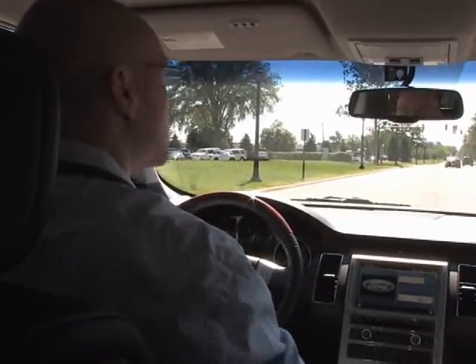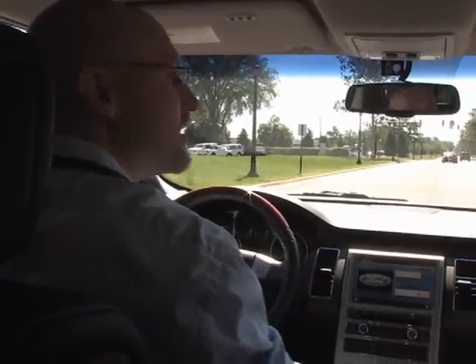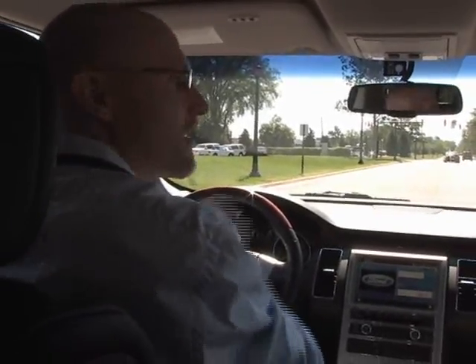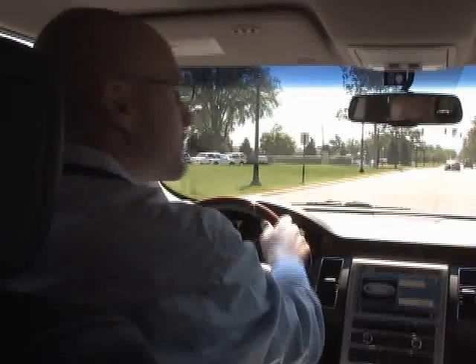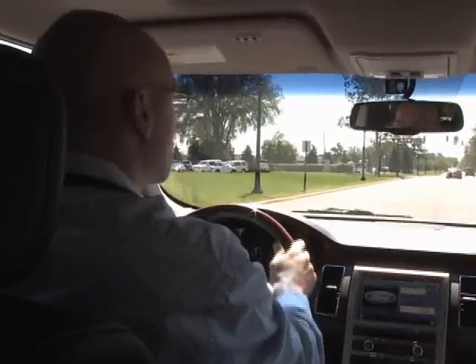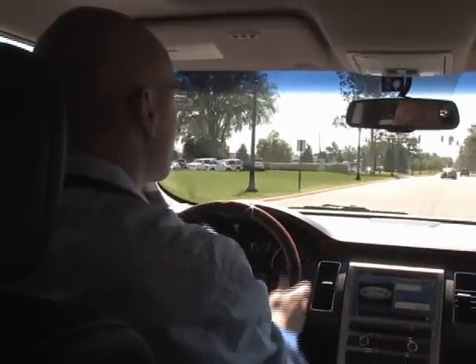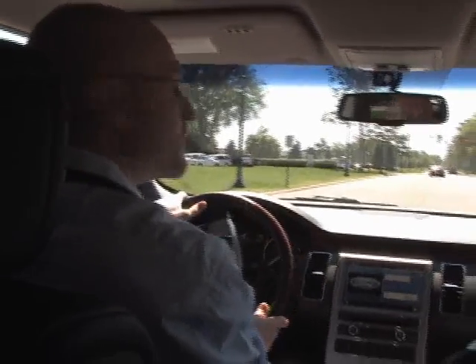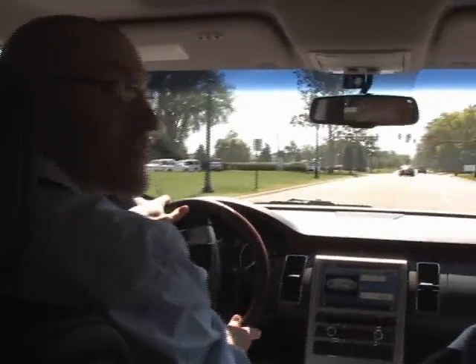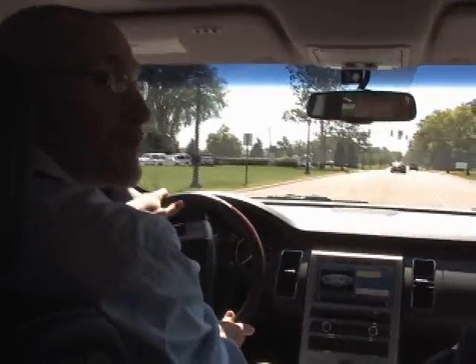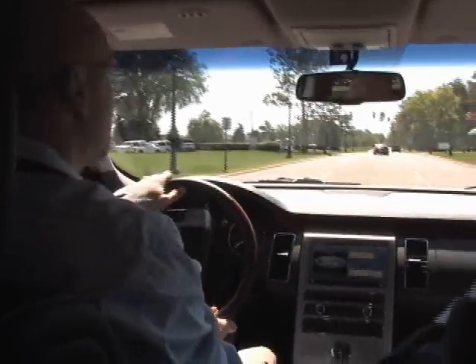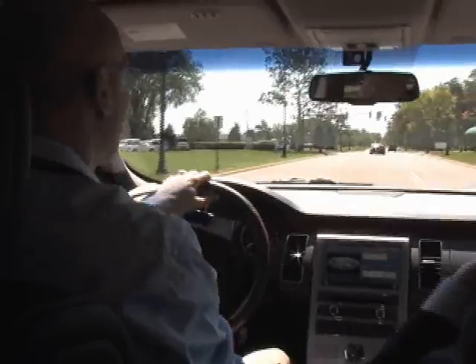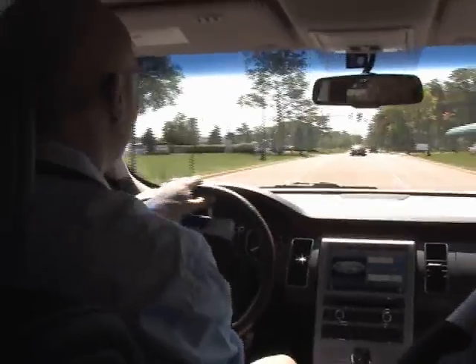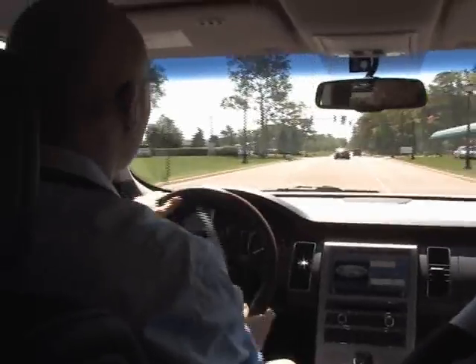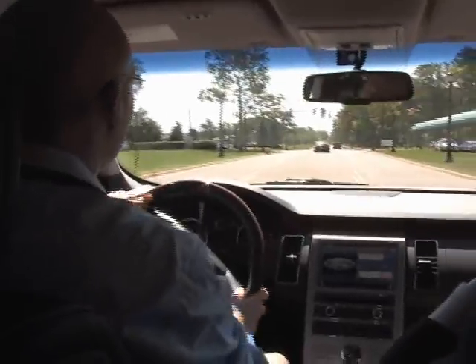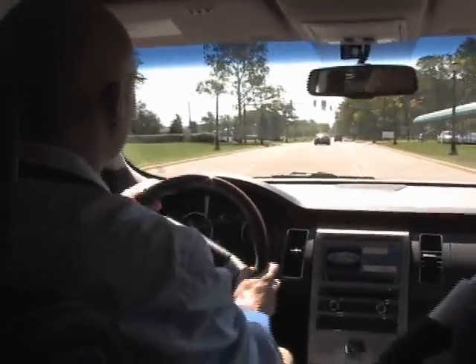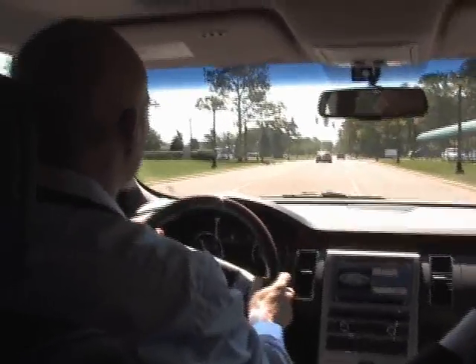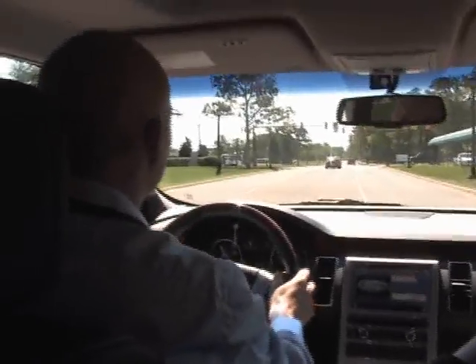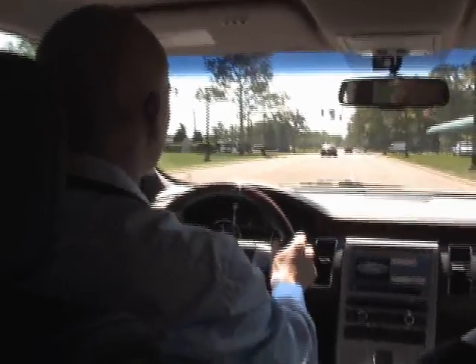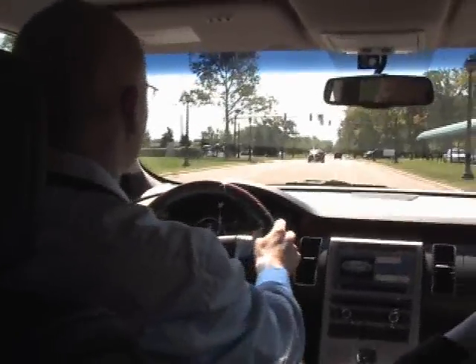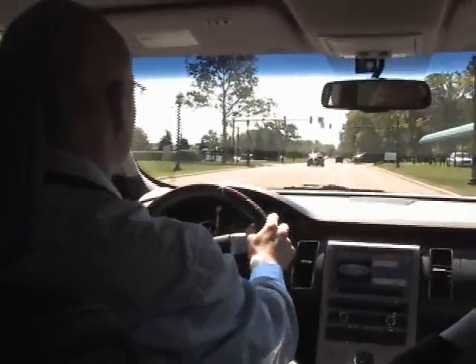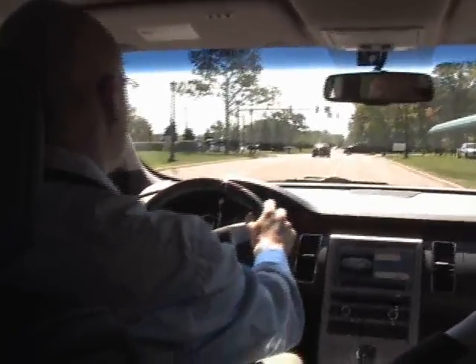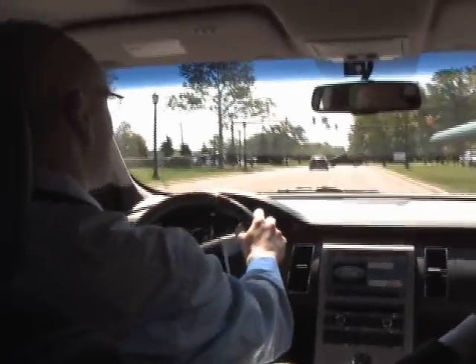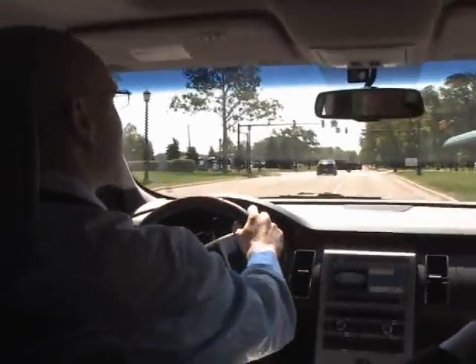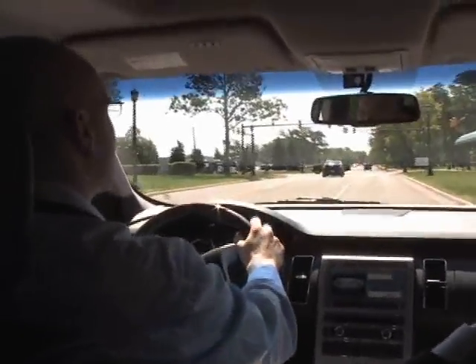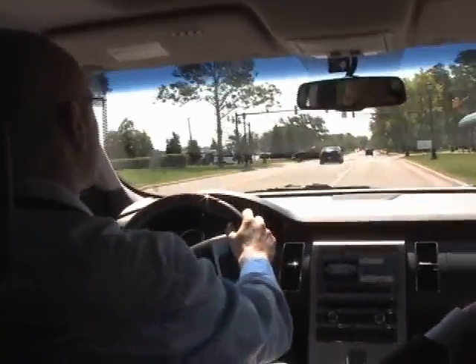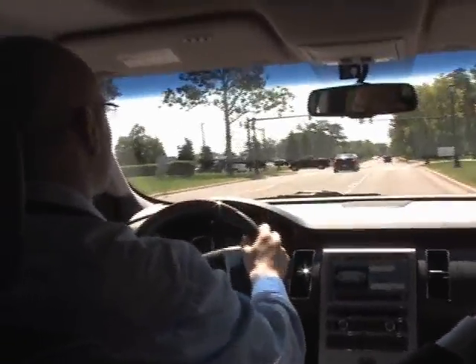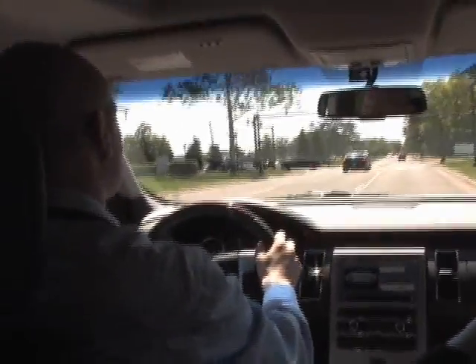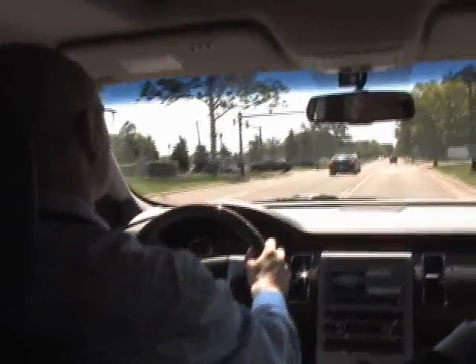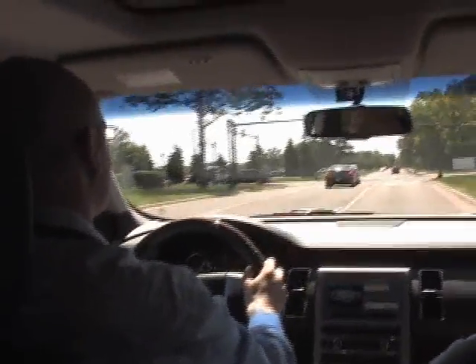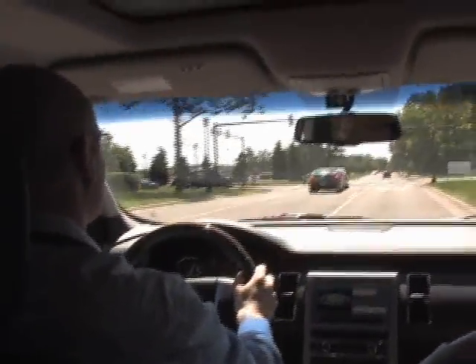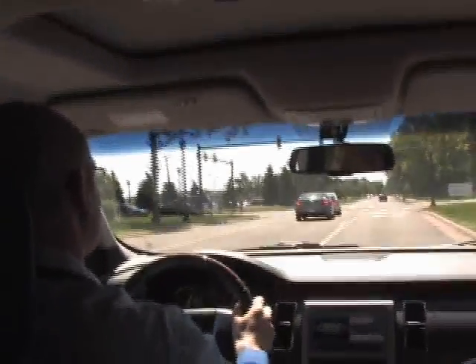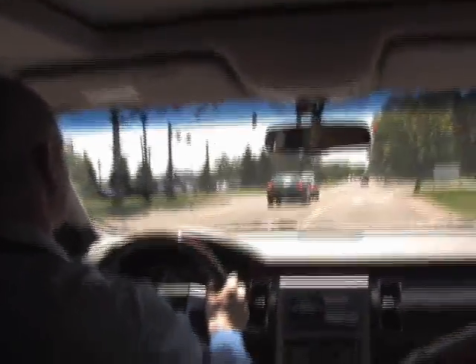All right, let's try to run this stop light here. Stop light.